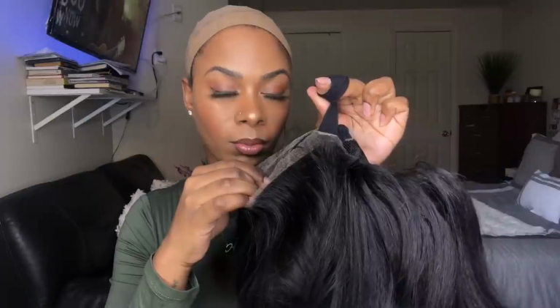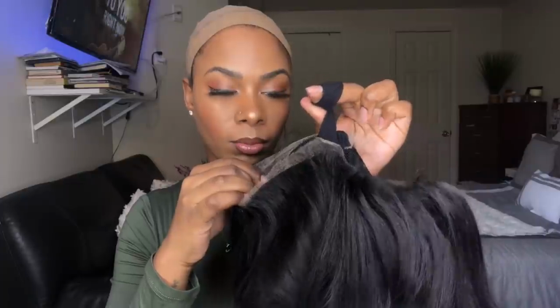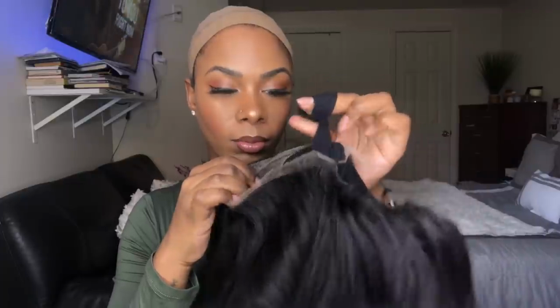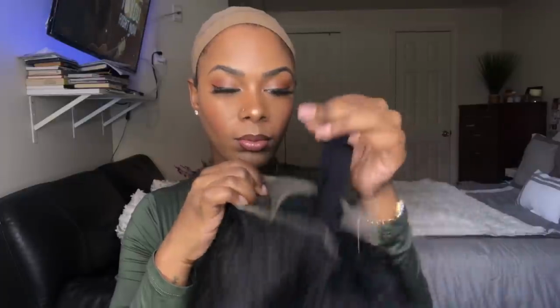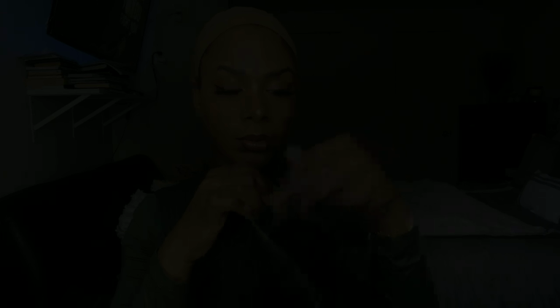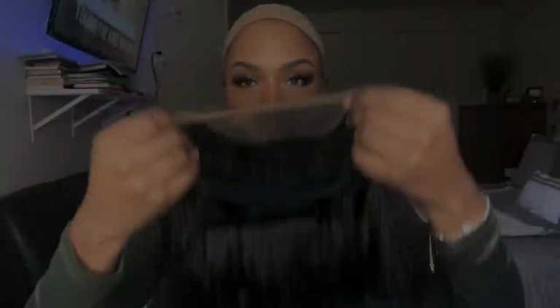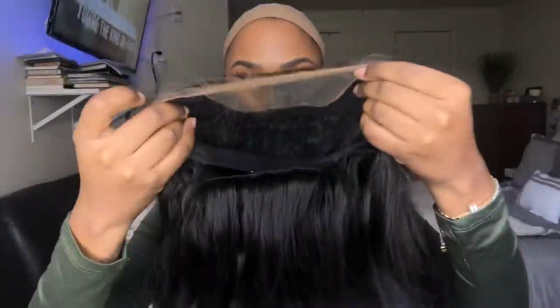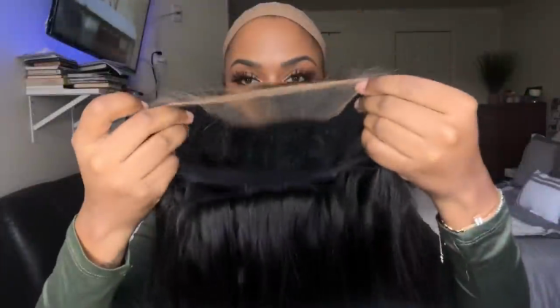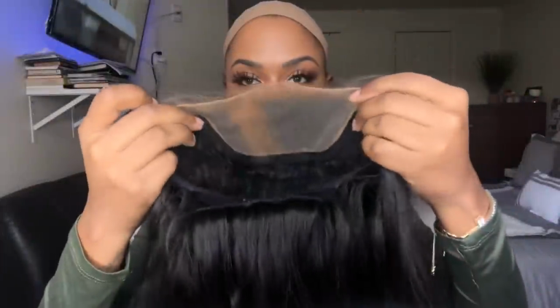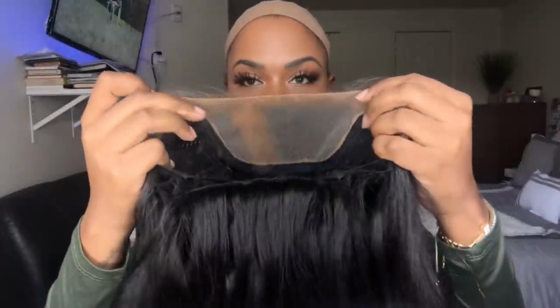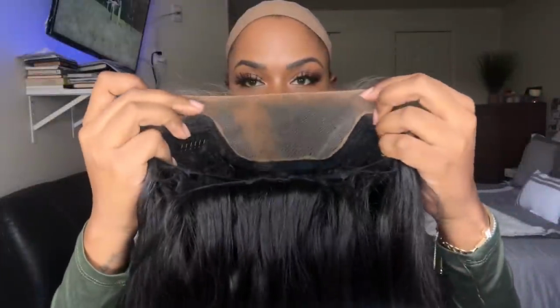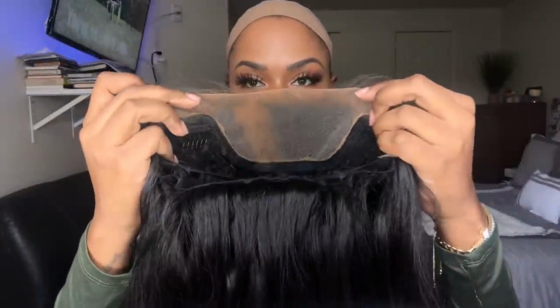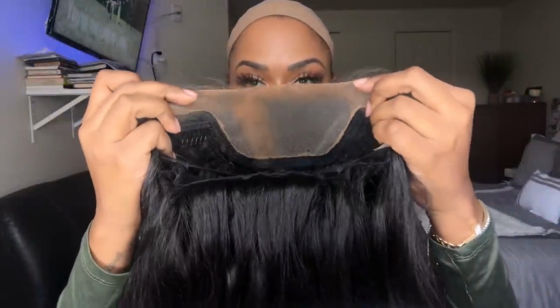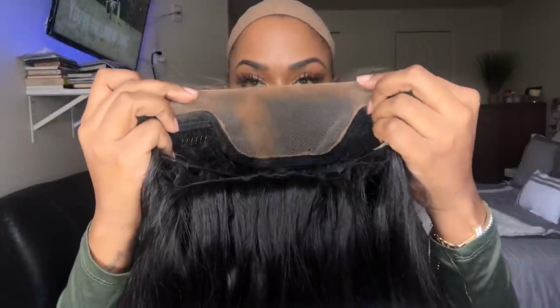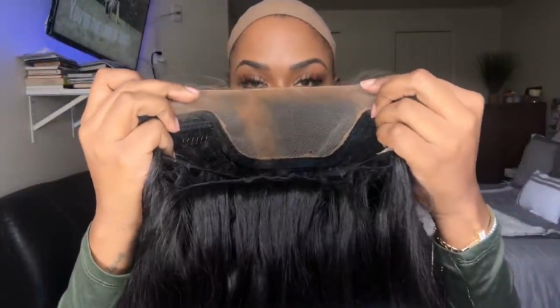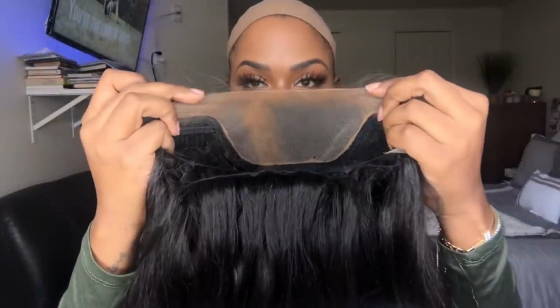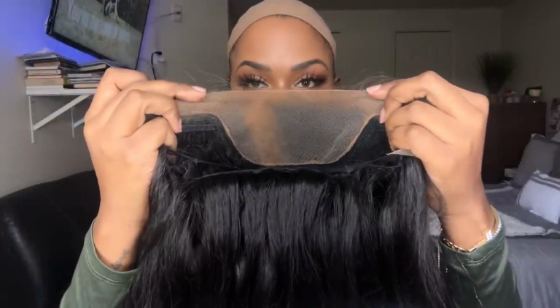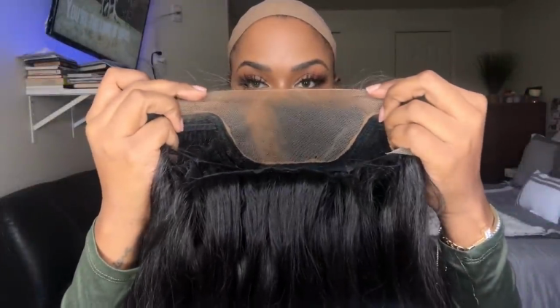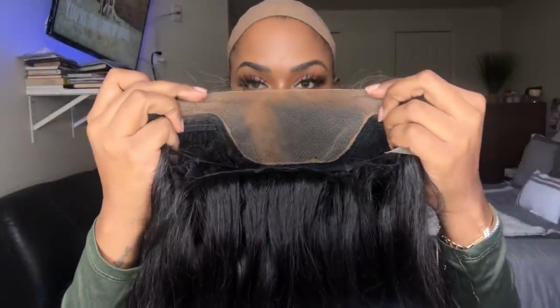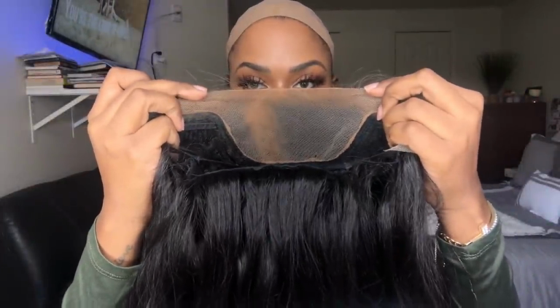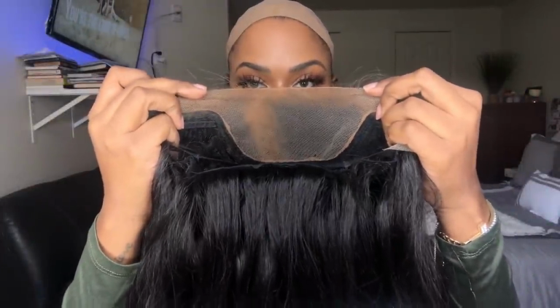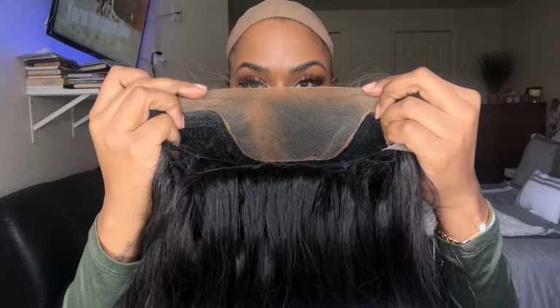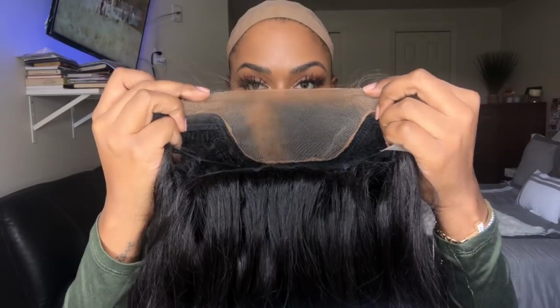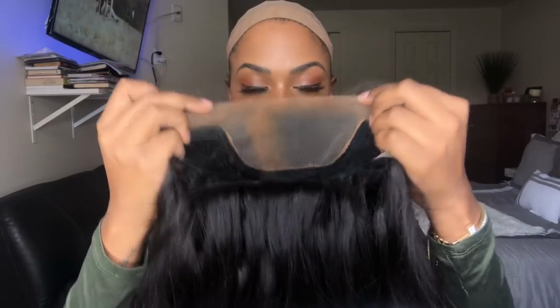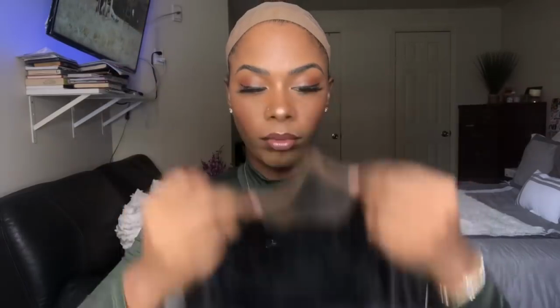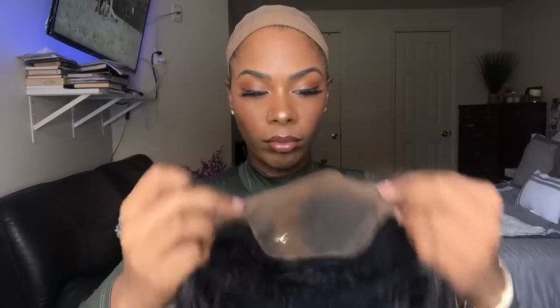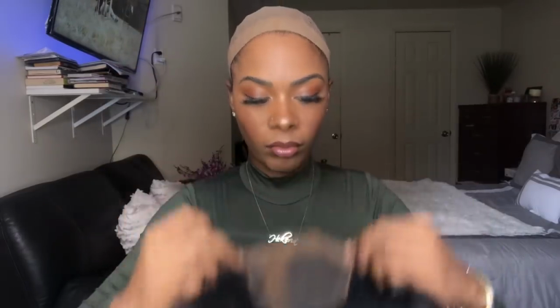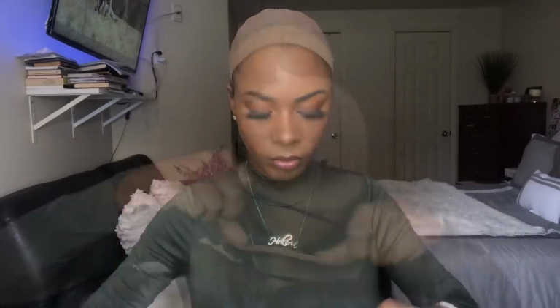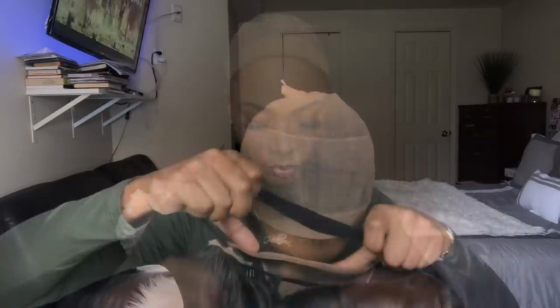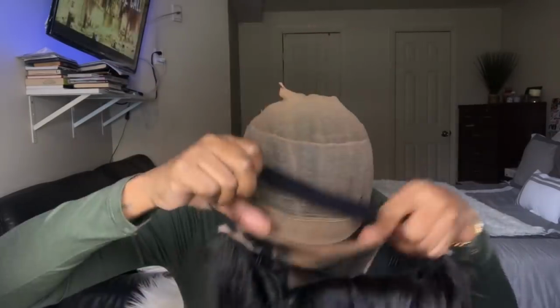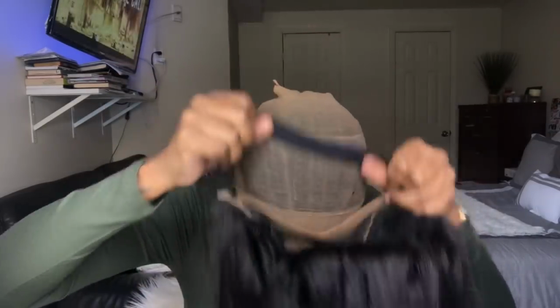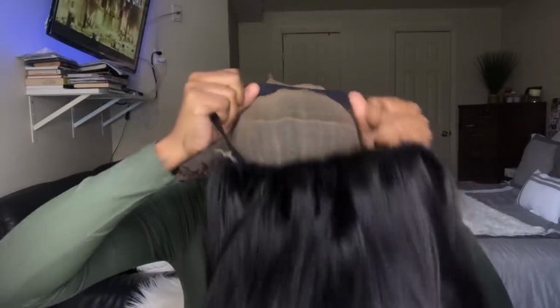On the inside of the wig I went ahead and applied some makeup powder underneath the lace, but I only applied it to the hairline and the parting space.